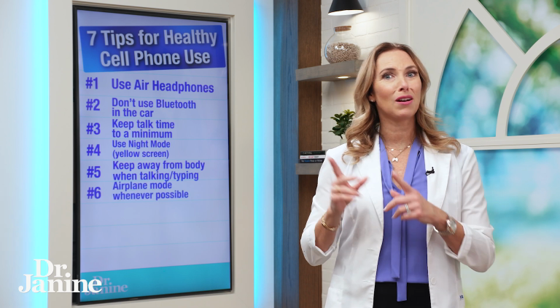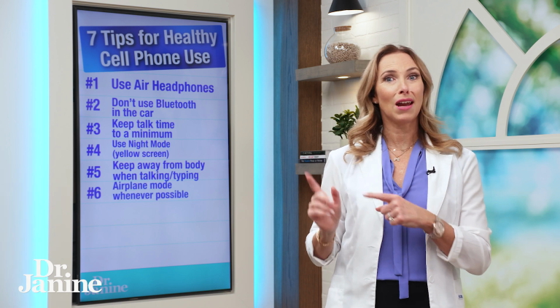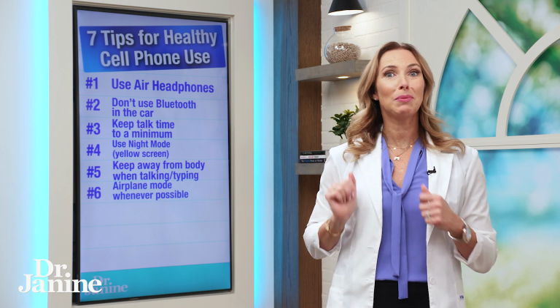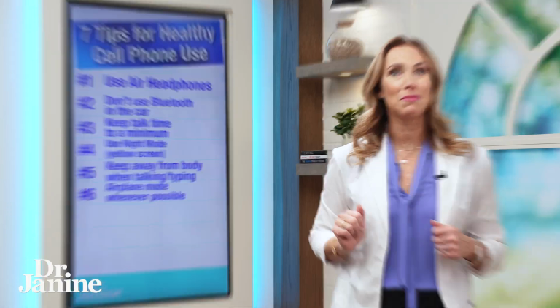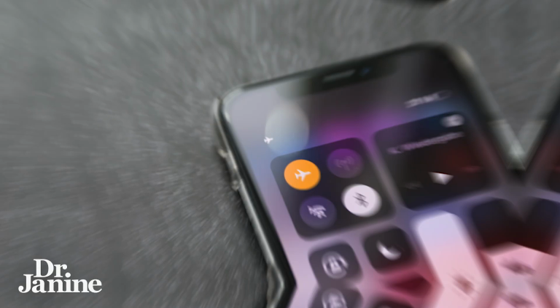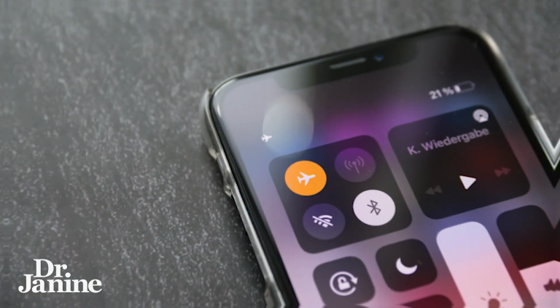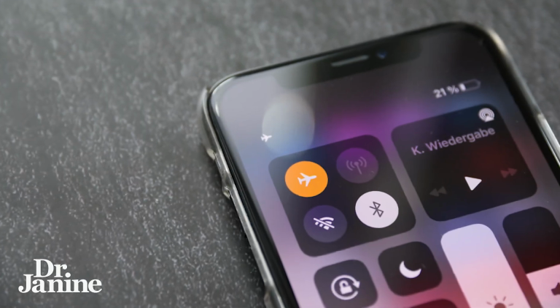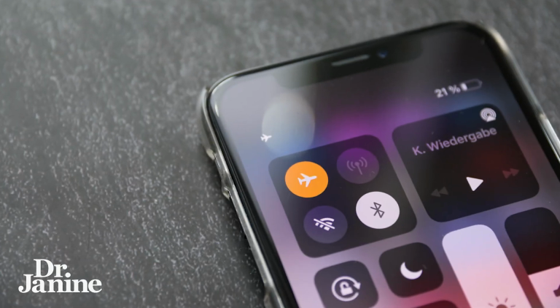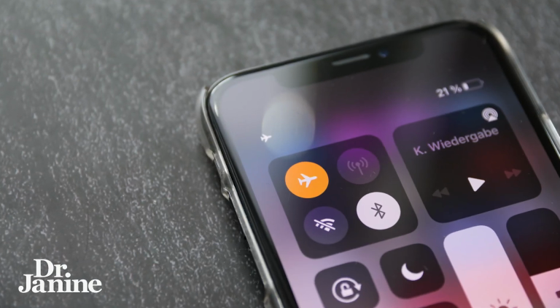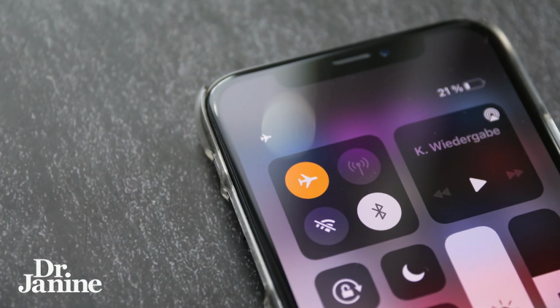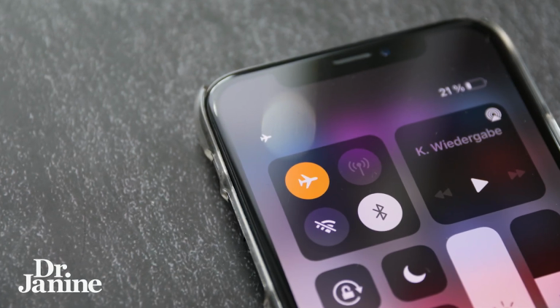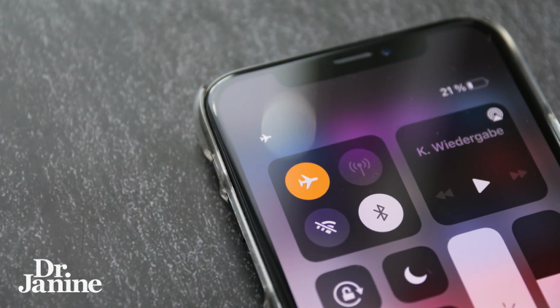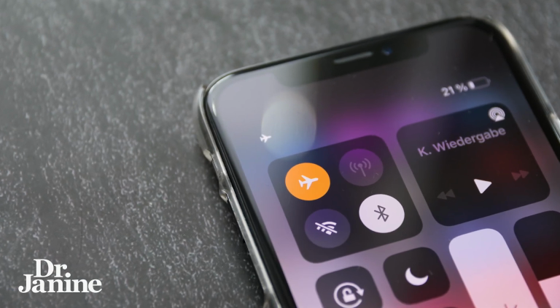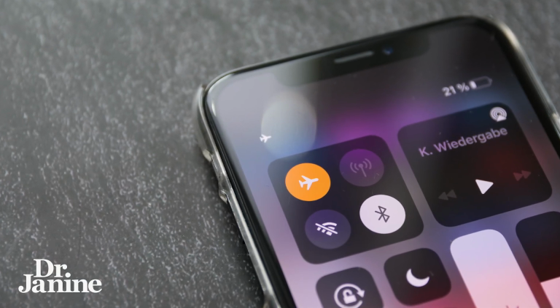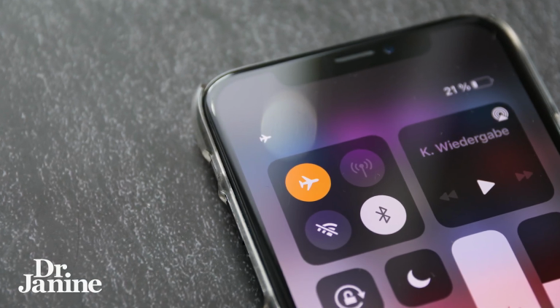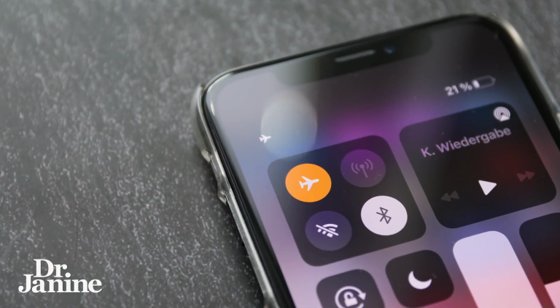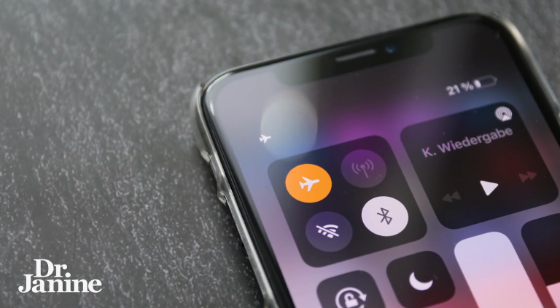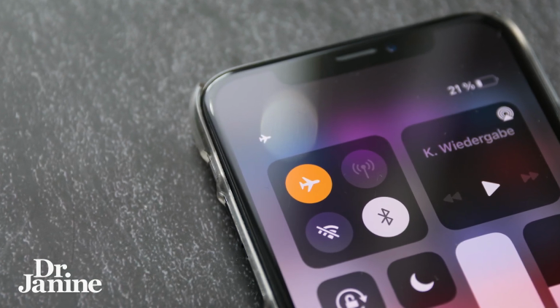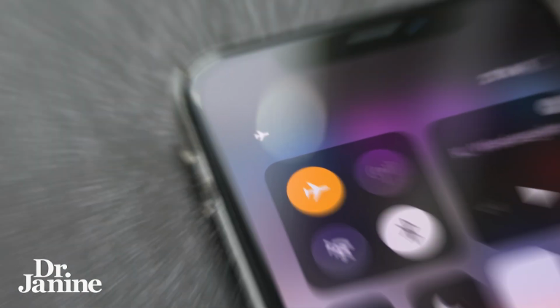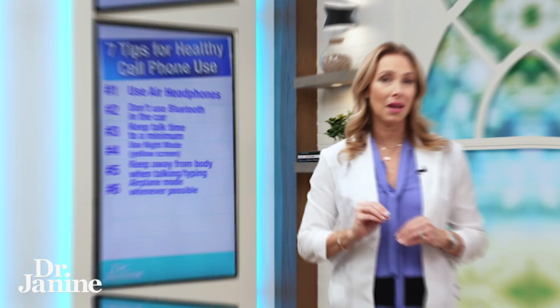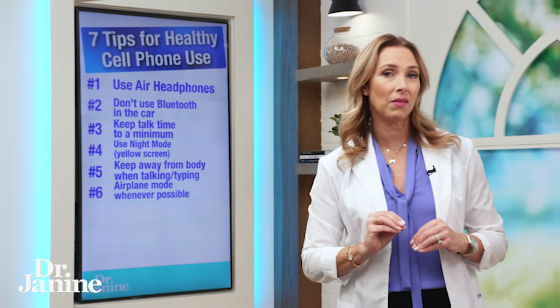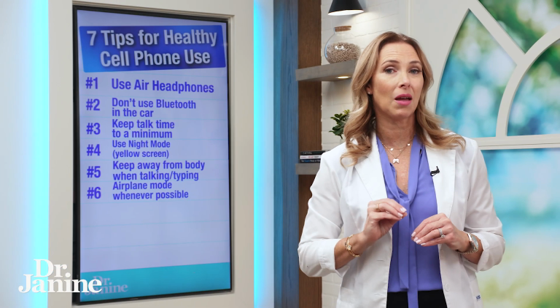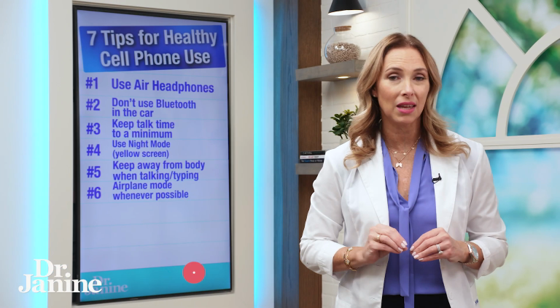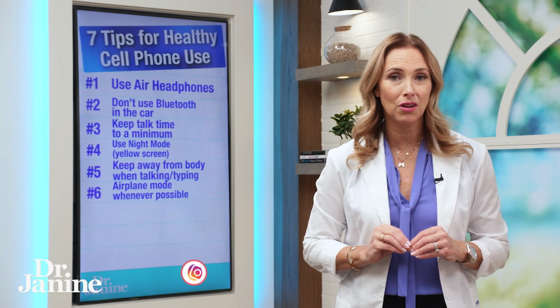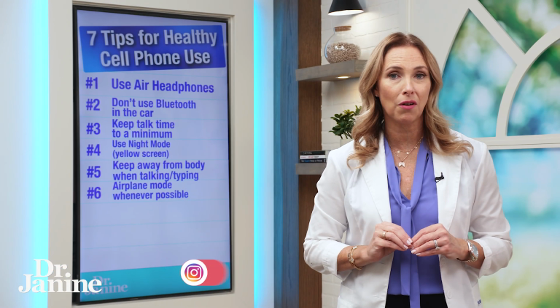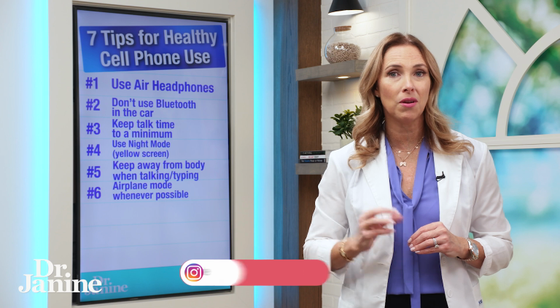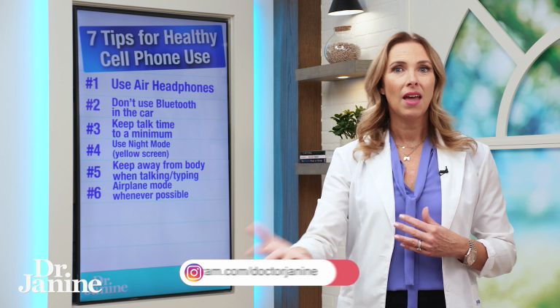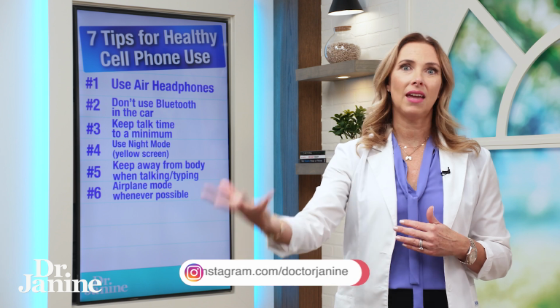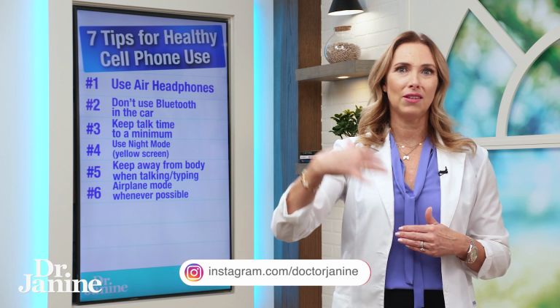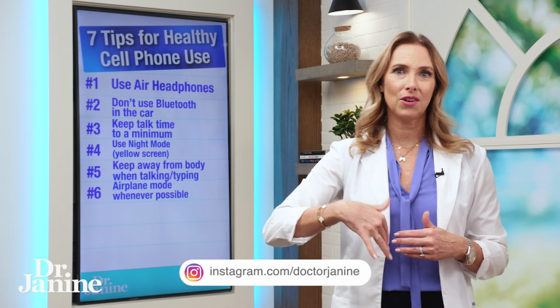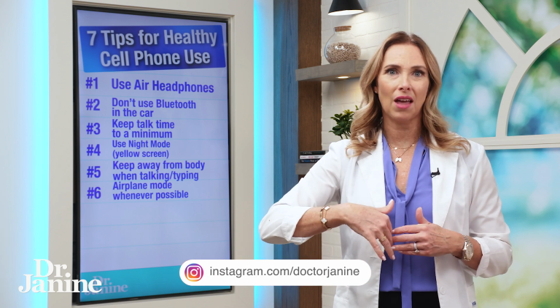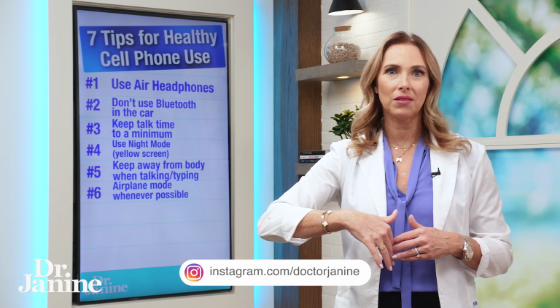Tip number six: put it on airplane mode whenever you can. This will lessen the cell phone signal EMFs coming into your phone and into your cells.